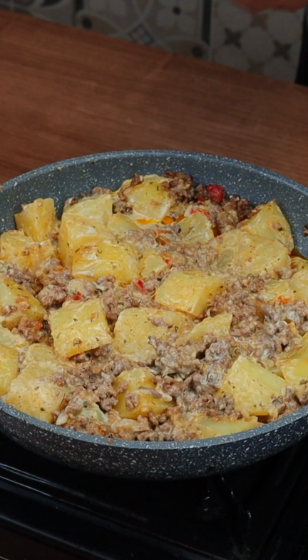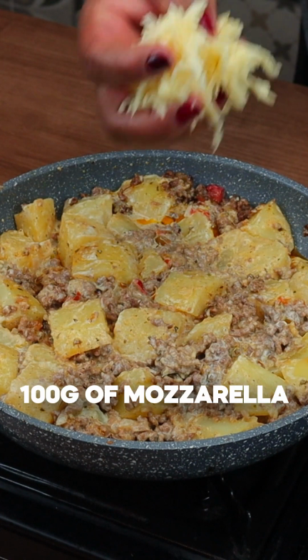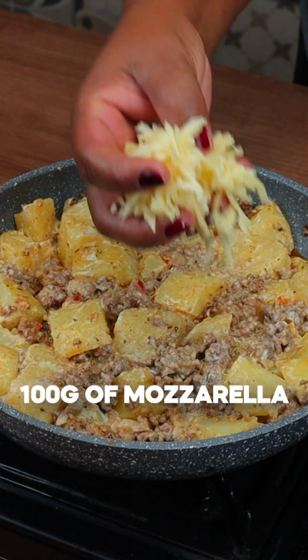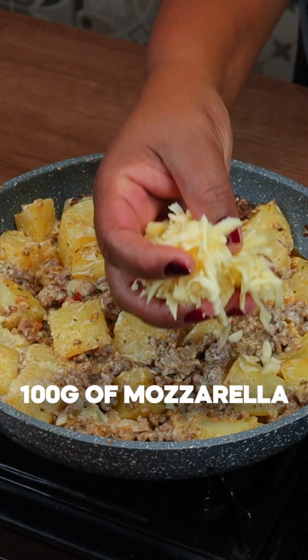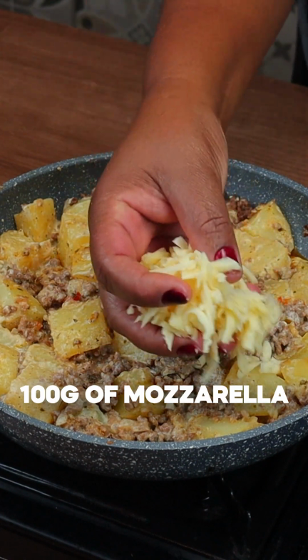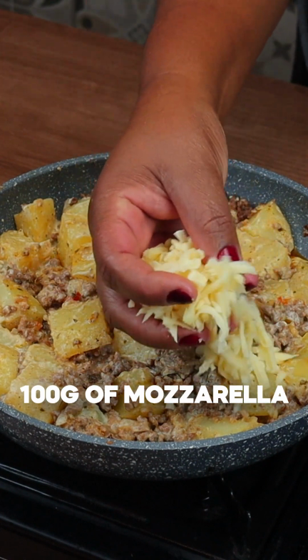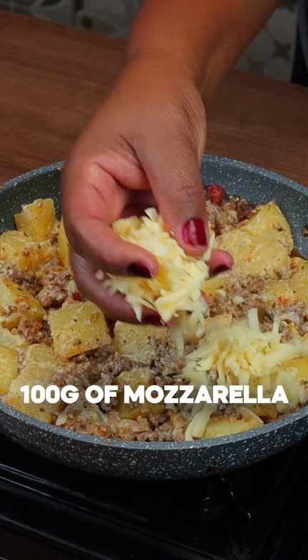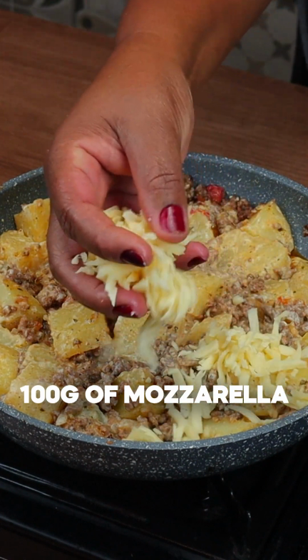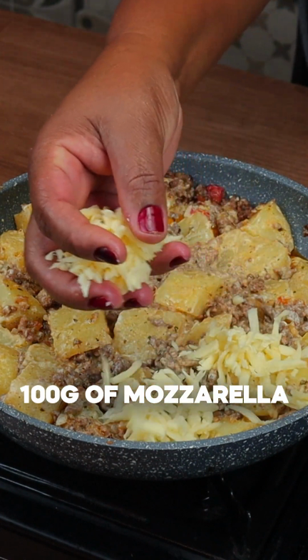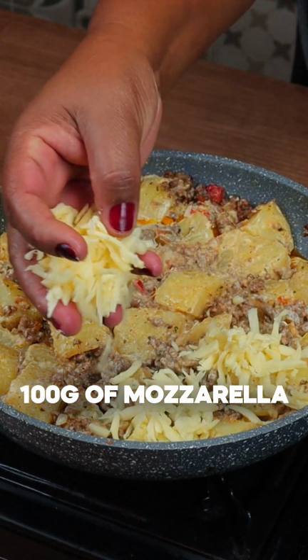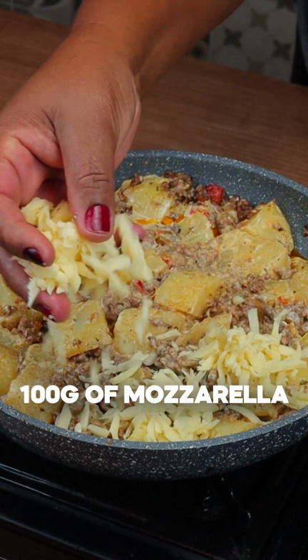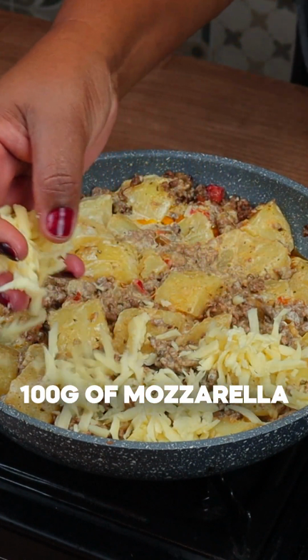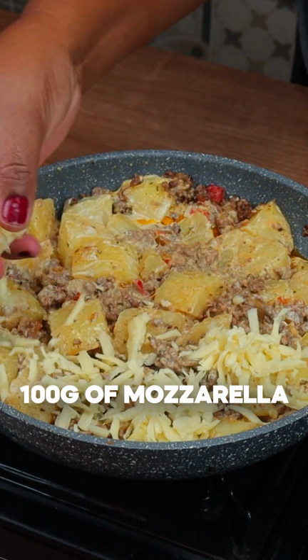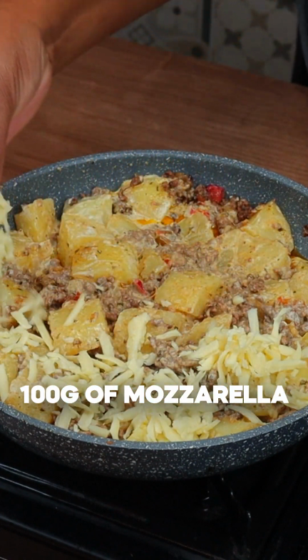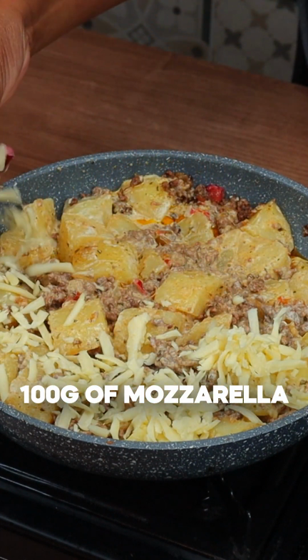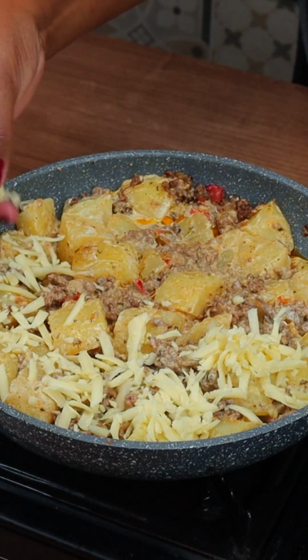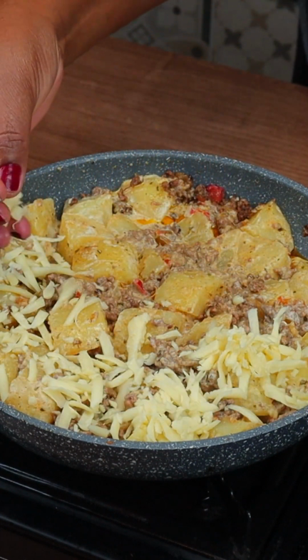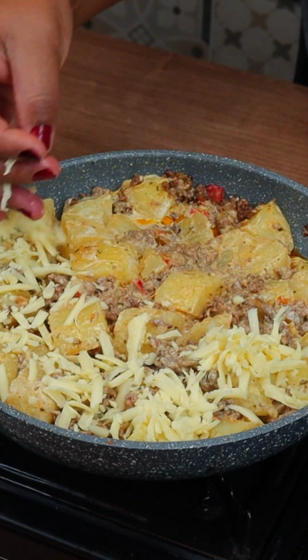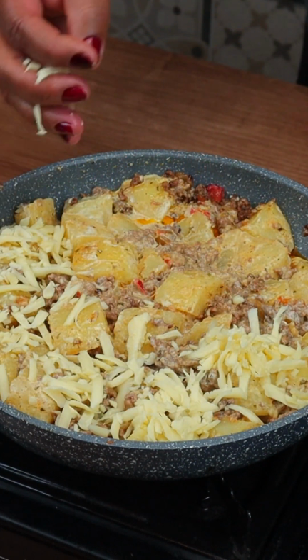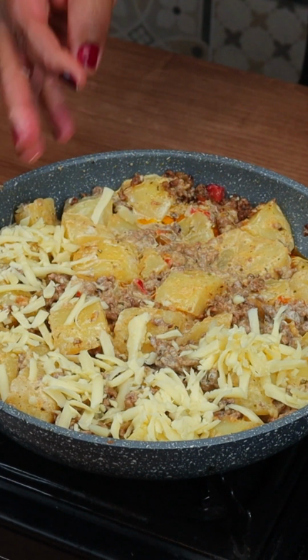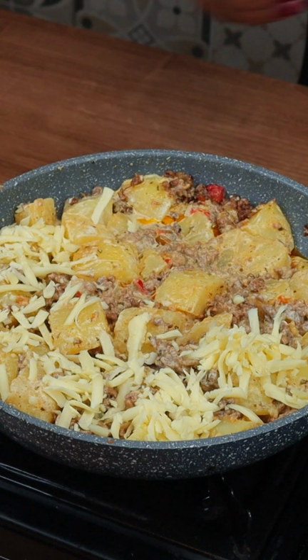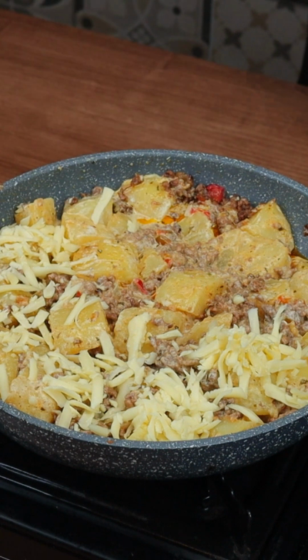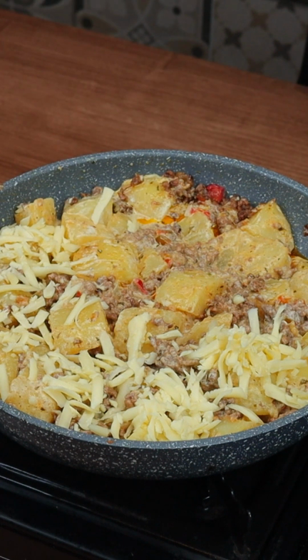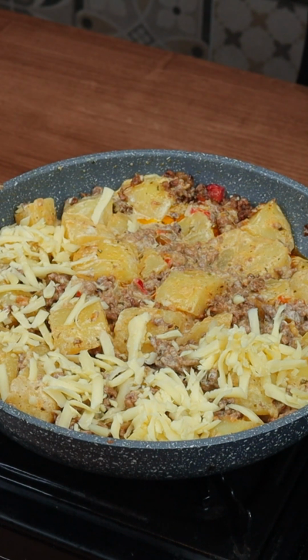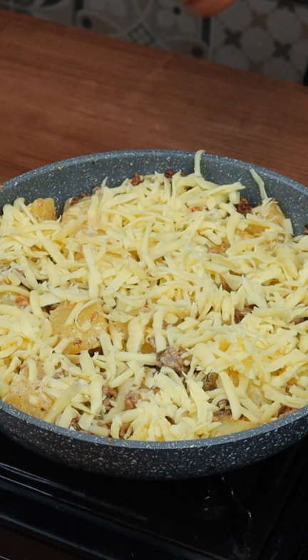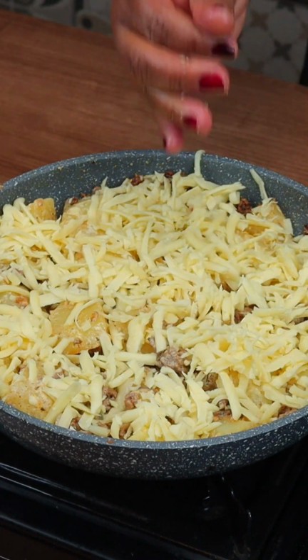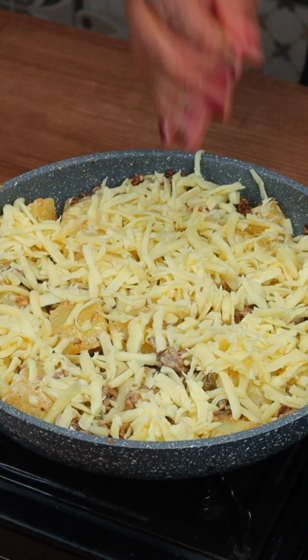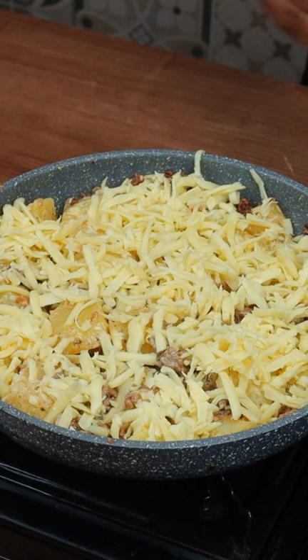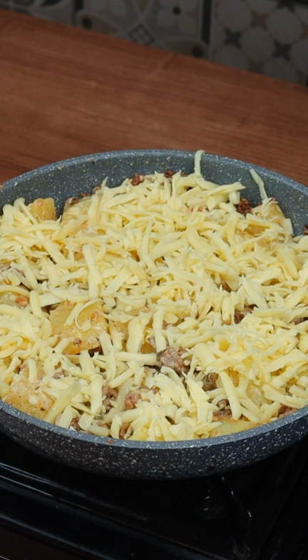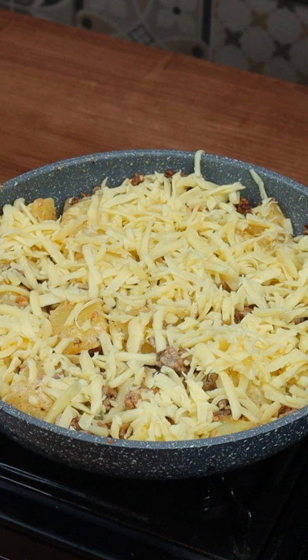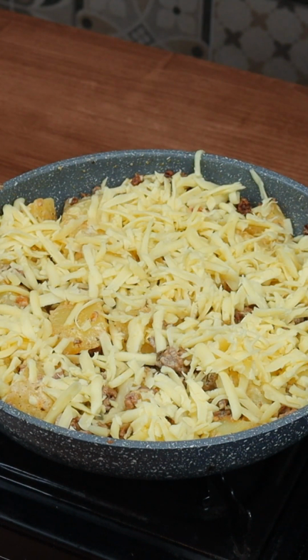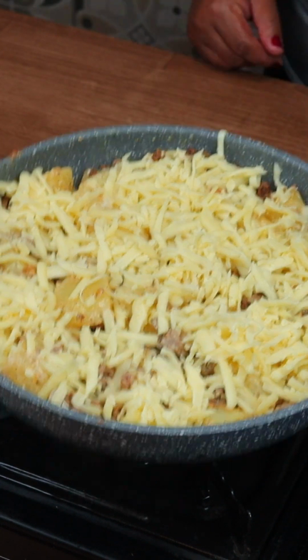Now I'm going to put 100 grams of mozzarella and take it to the oven at 180 degrees until gratin.